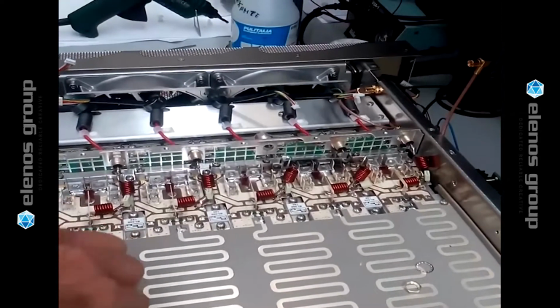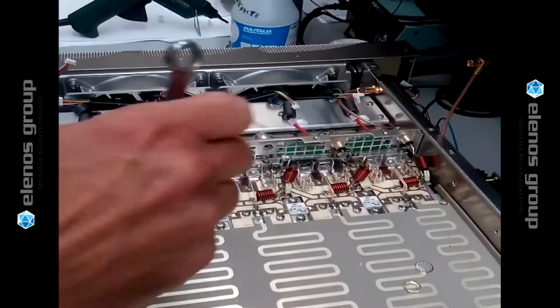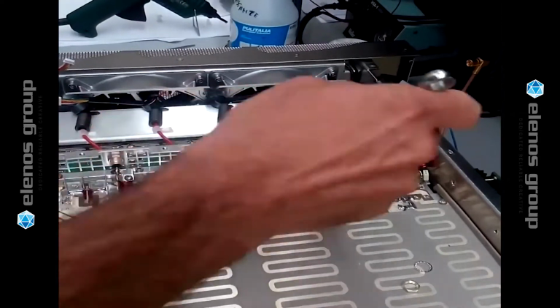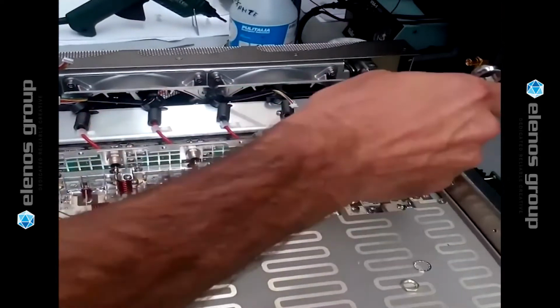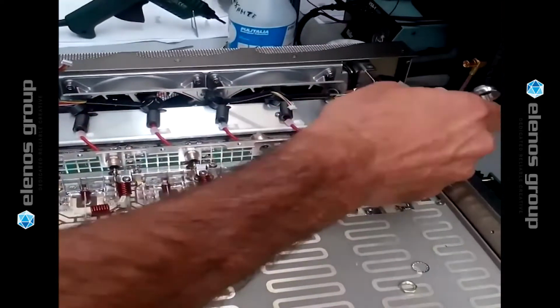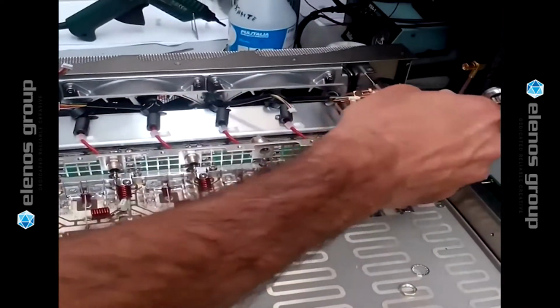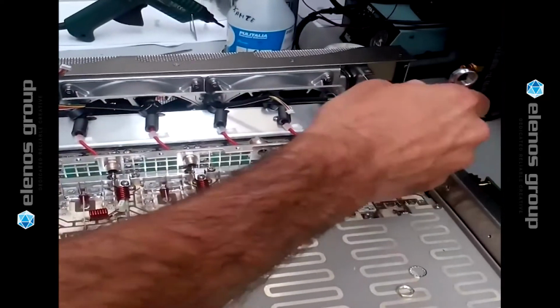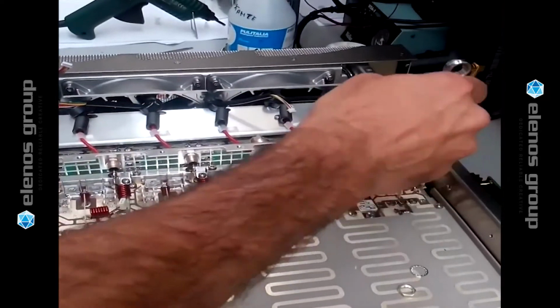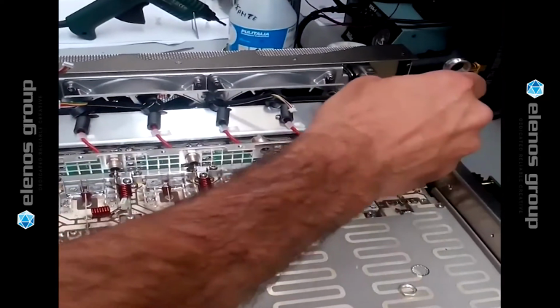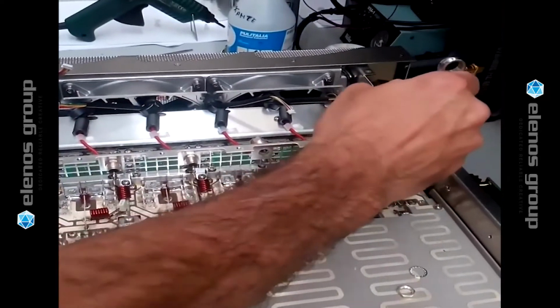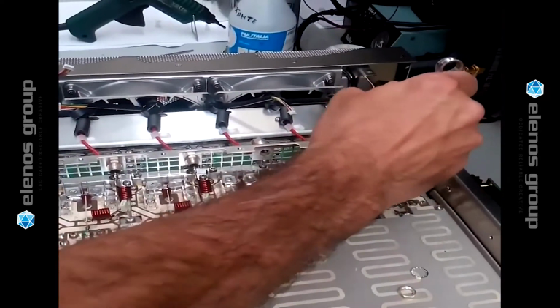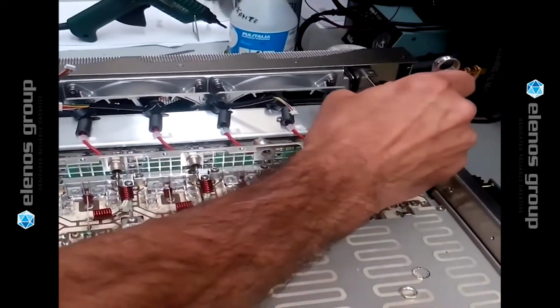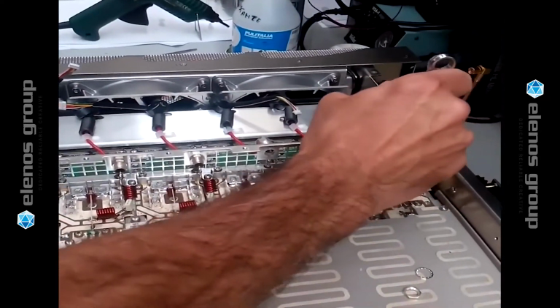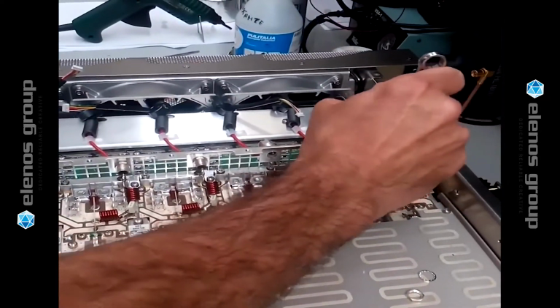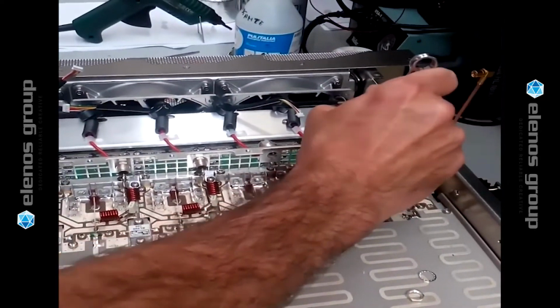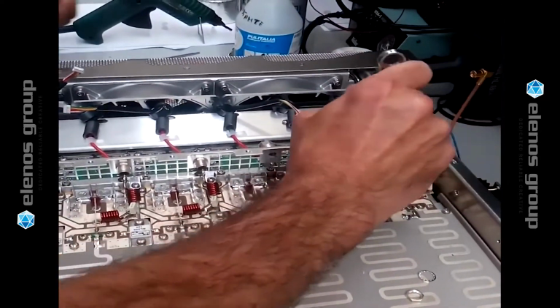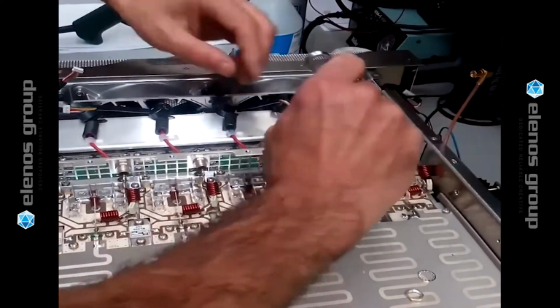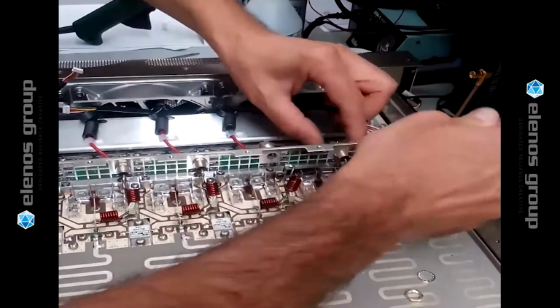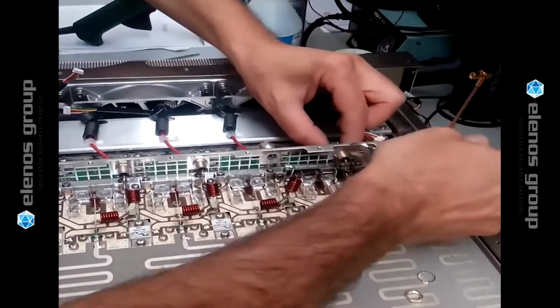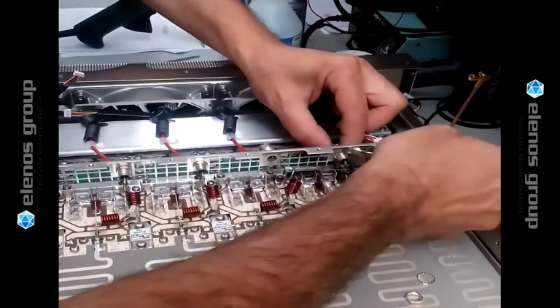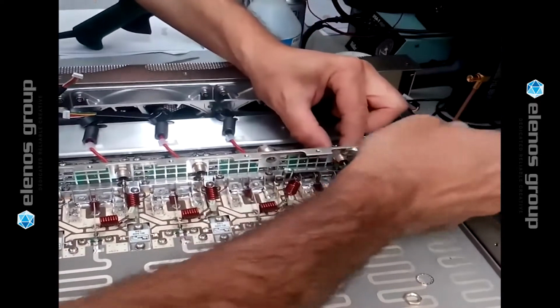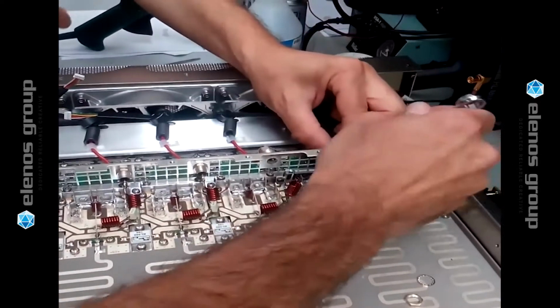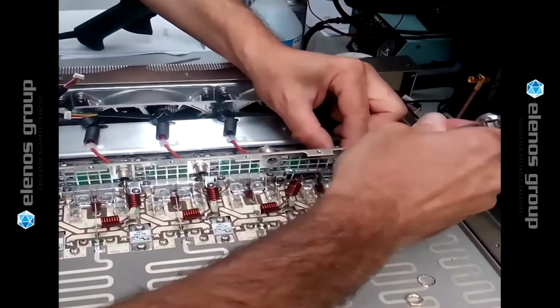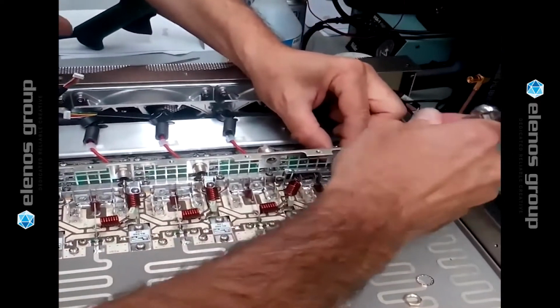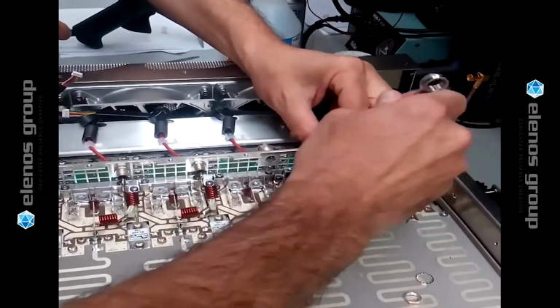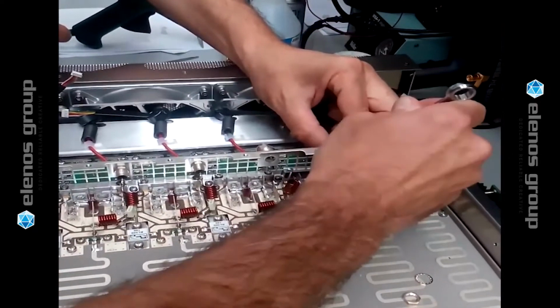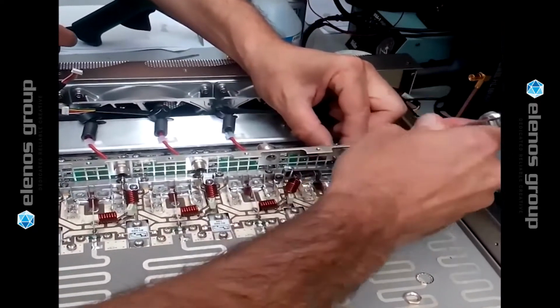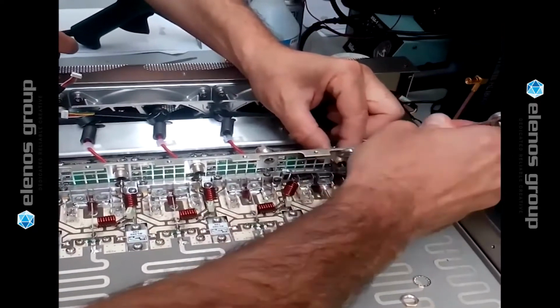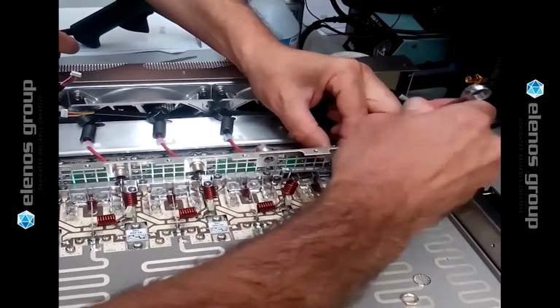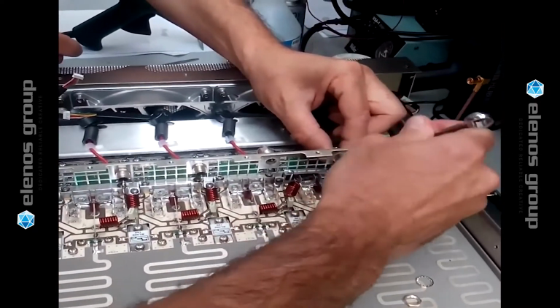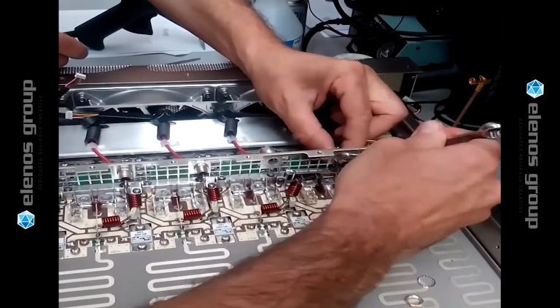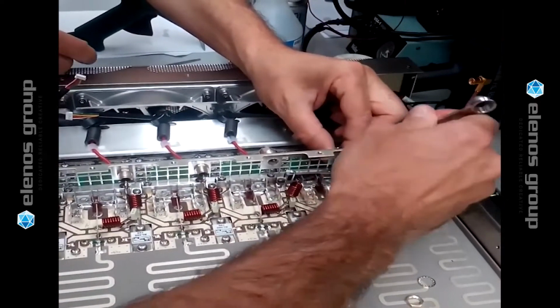In this video, we will demonstrate how to replace the MOSFET in an Elanos ETG transmitter.